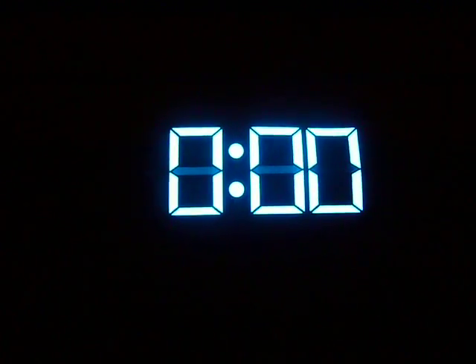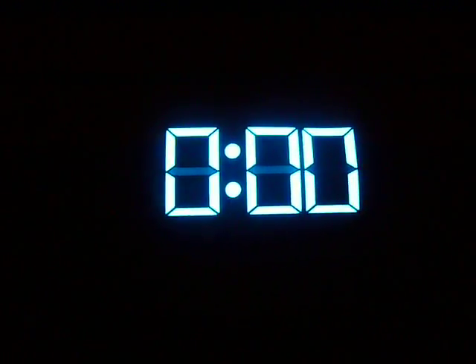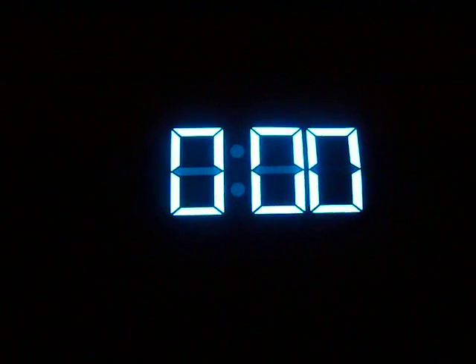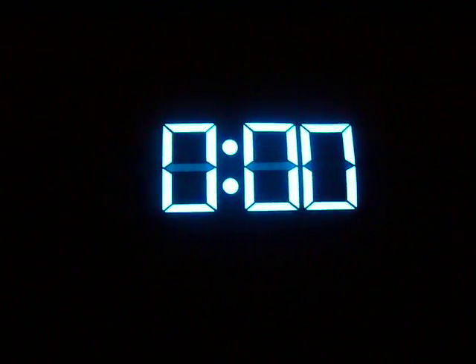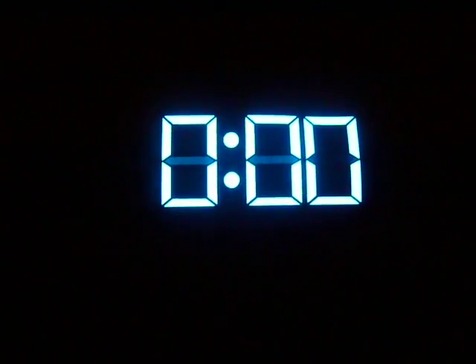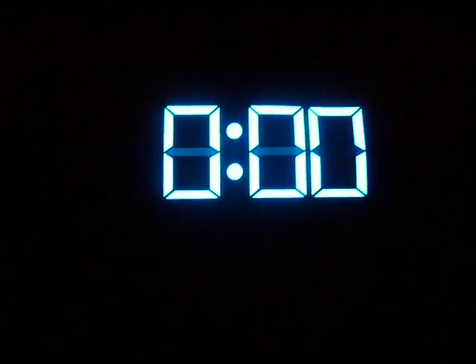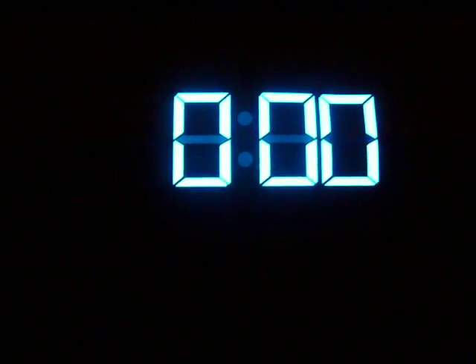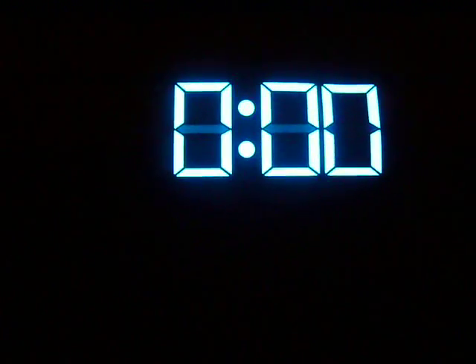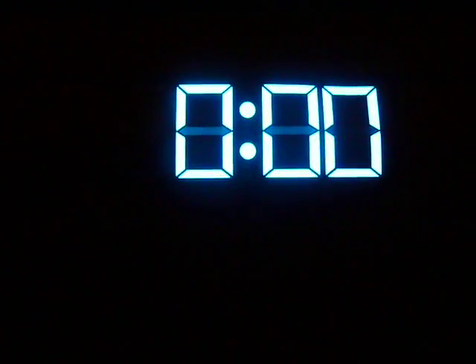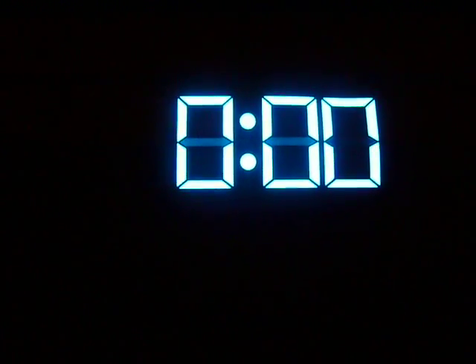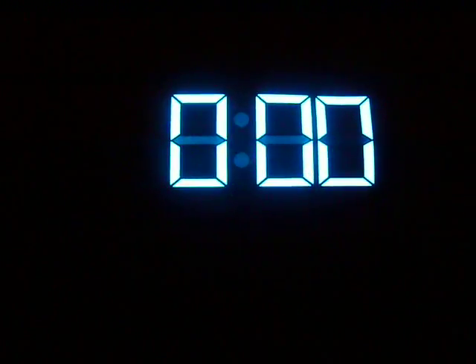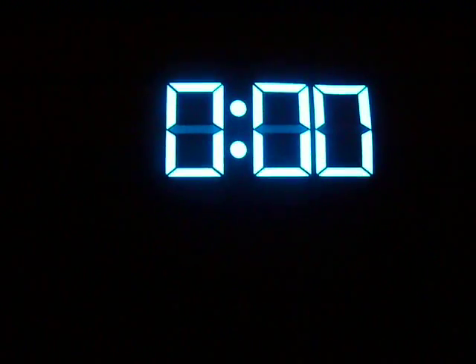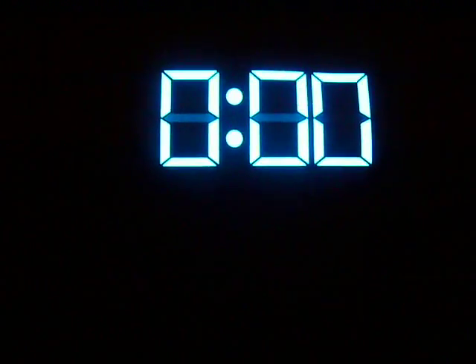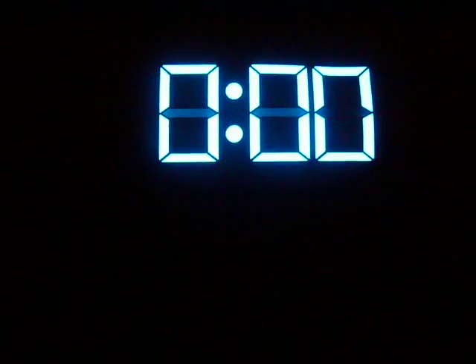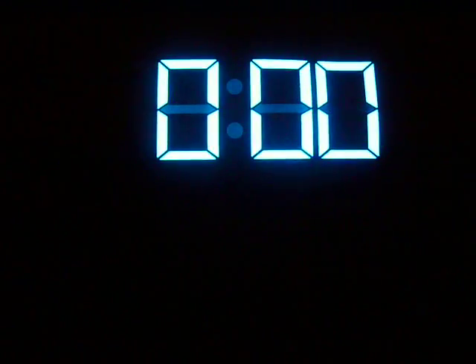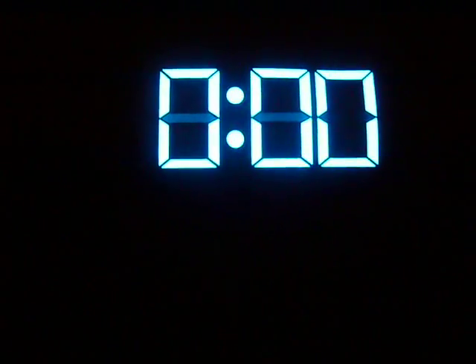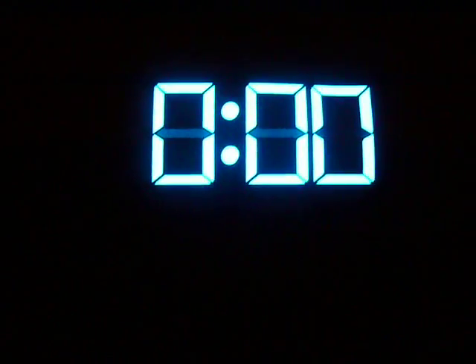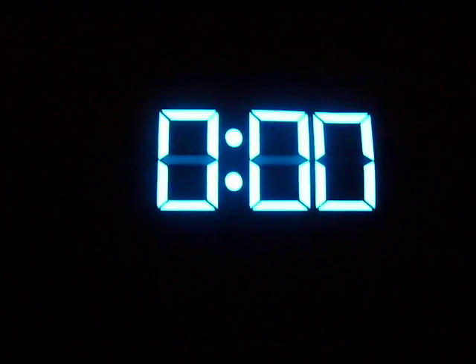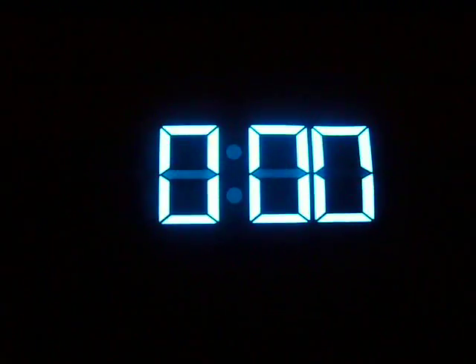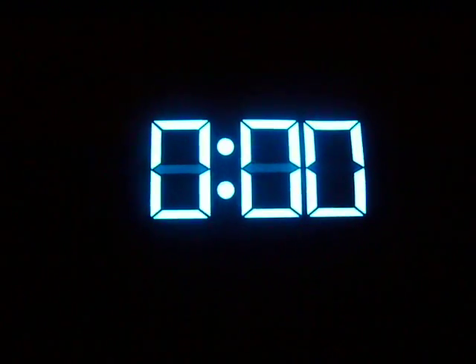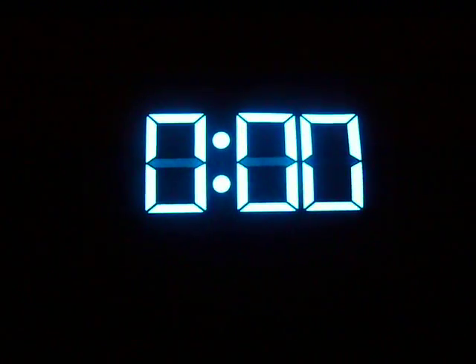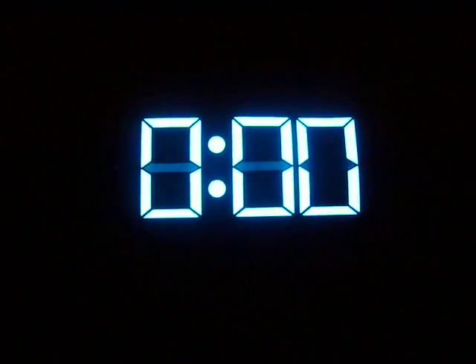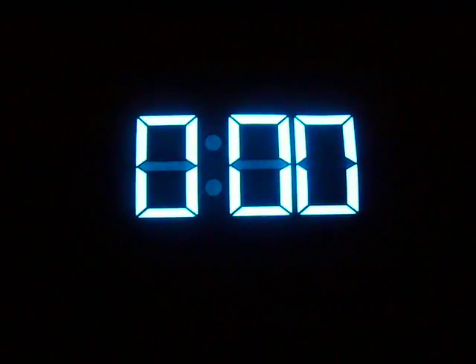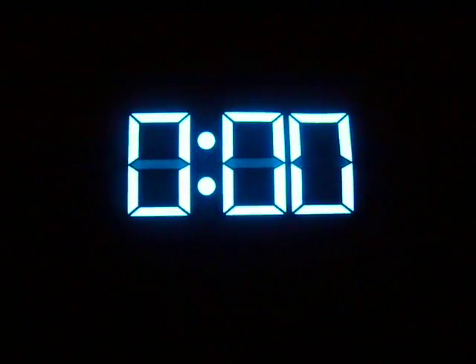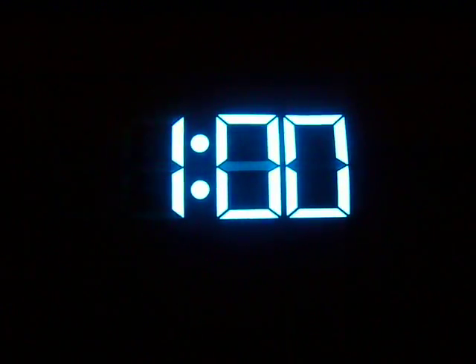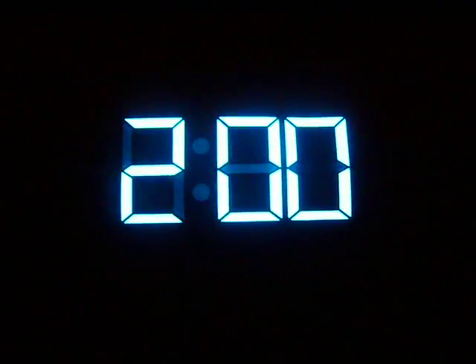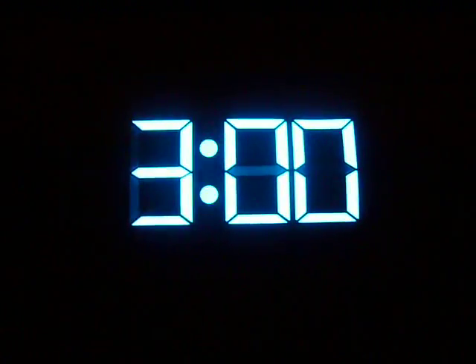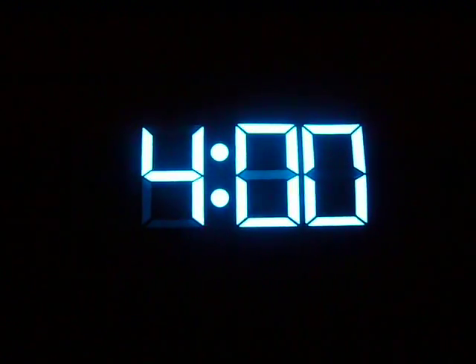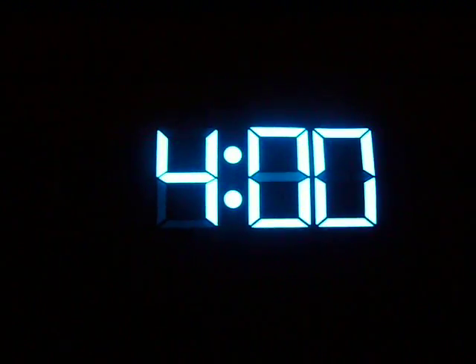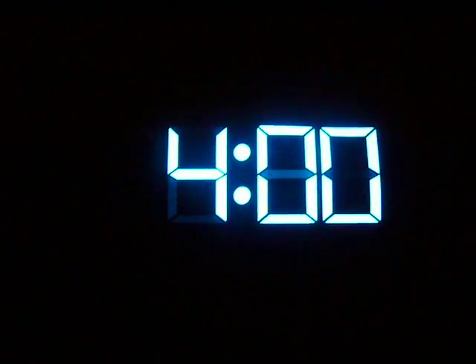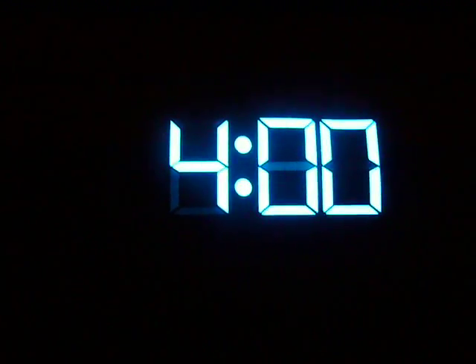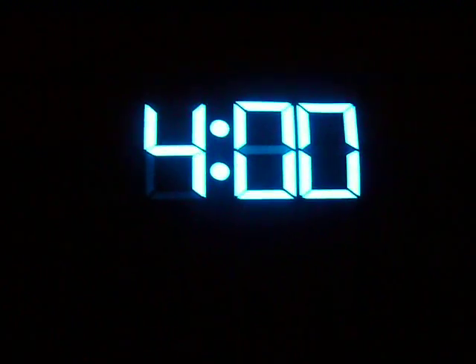Here's our new Clock EL Shirt. It's really easy to set the time. You just push some buttons on the little driver and here we go. Look, we're setting the time.